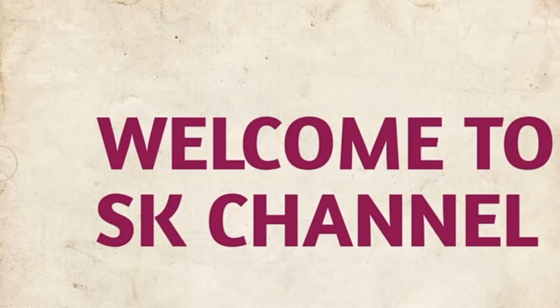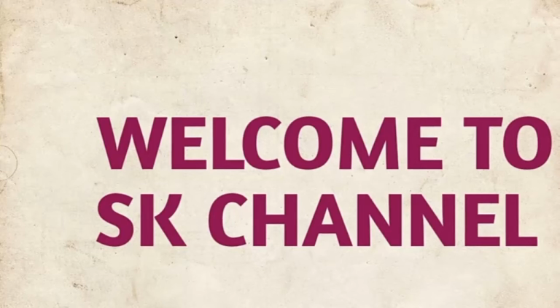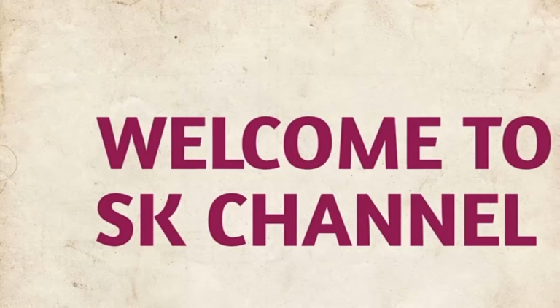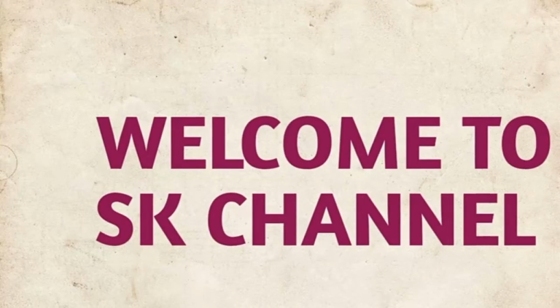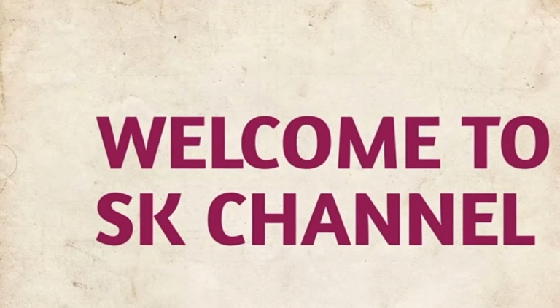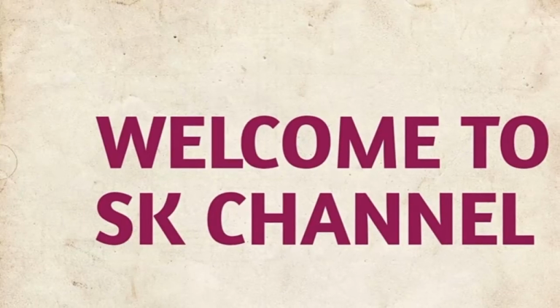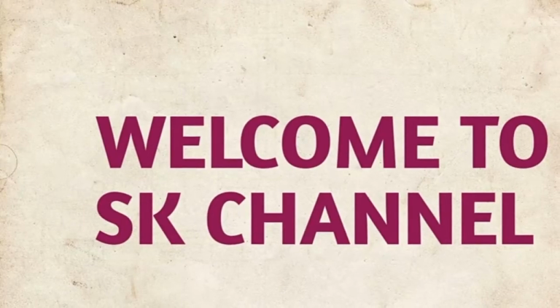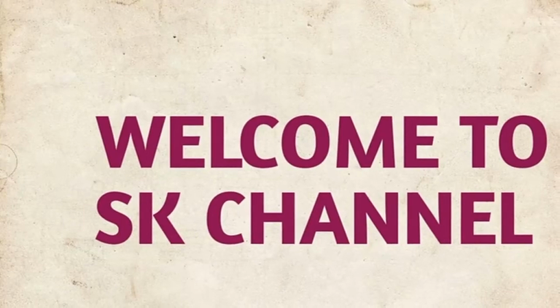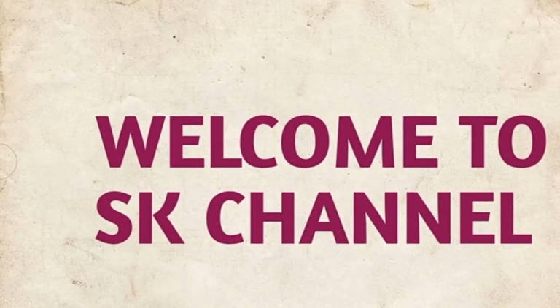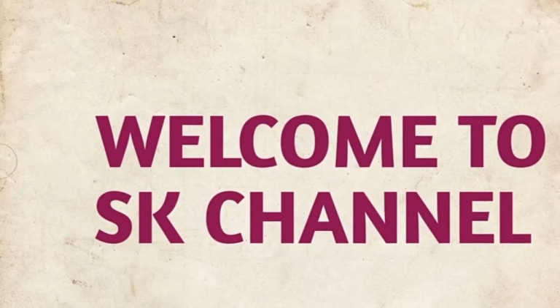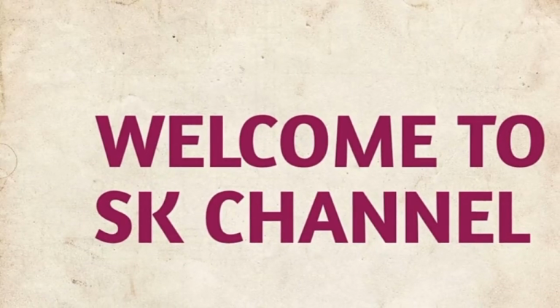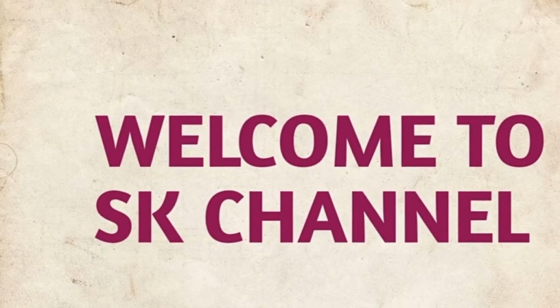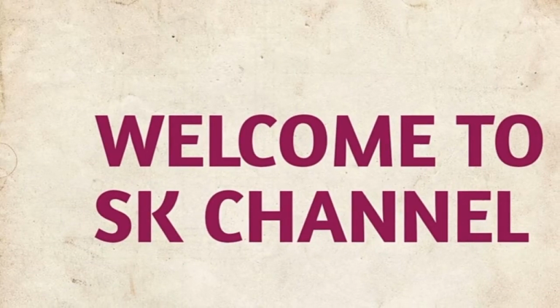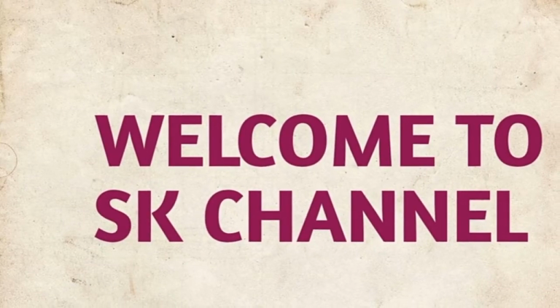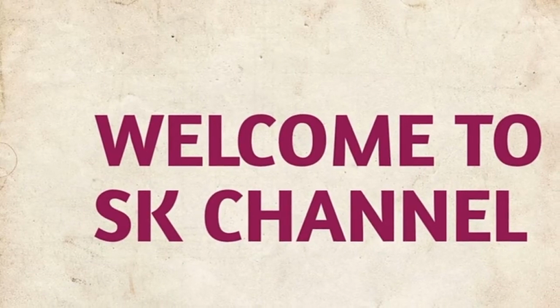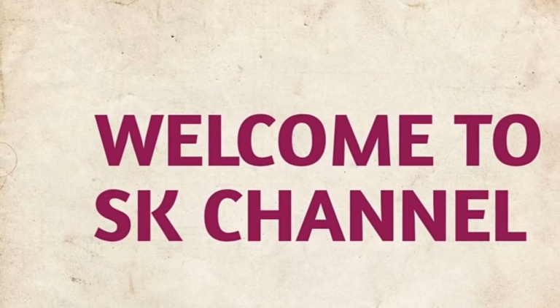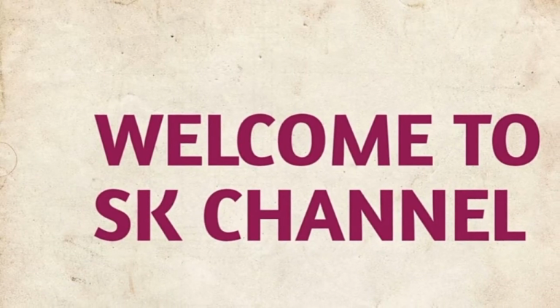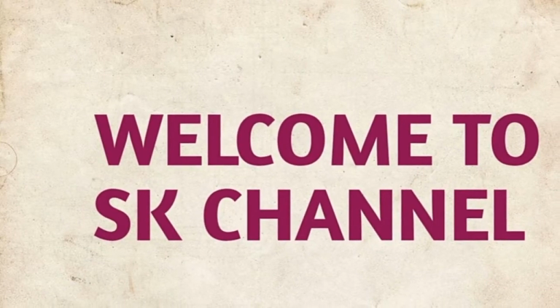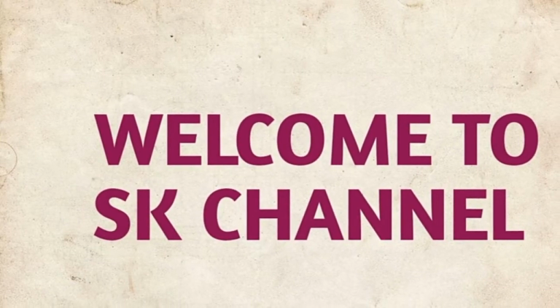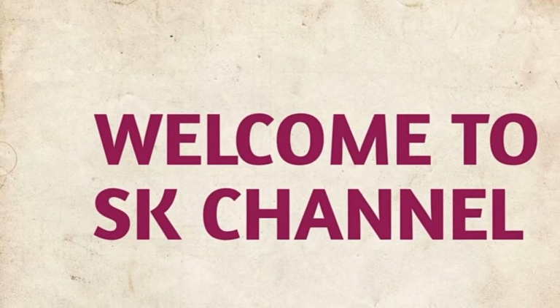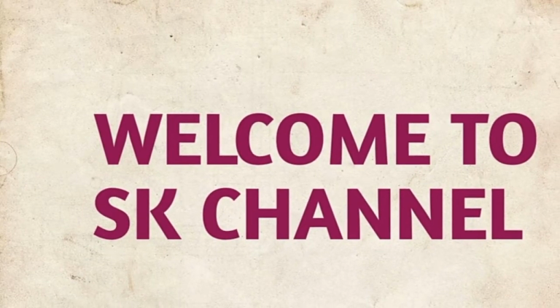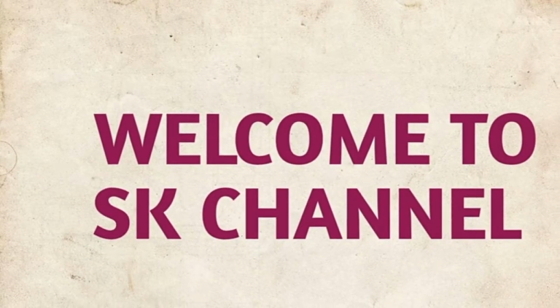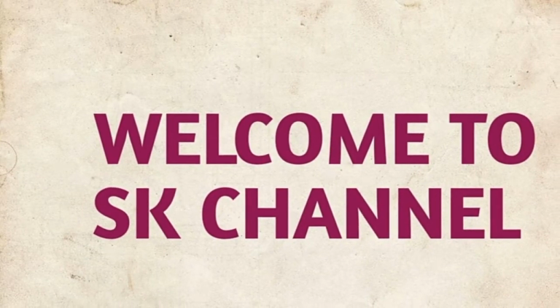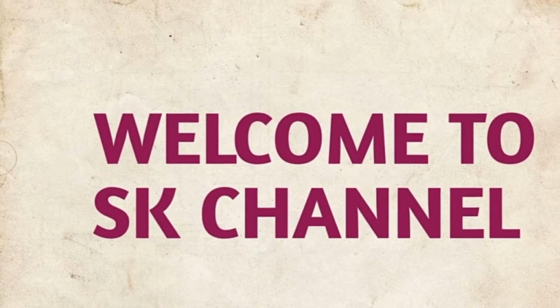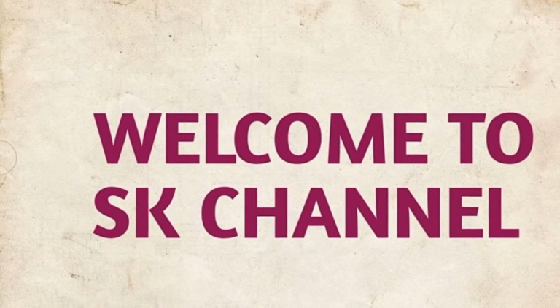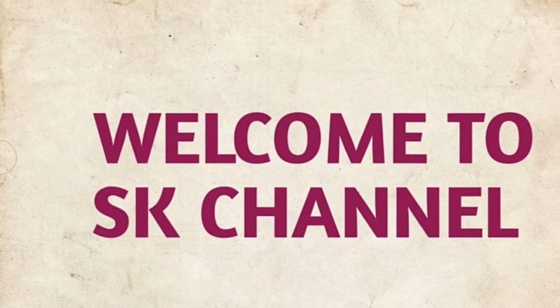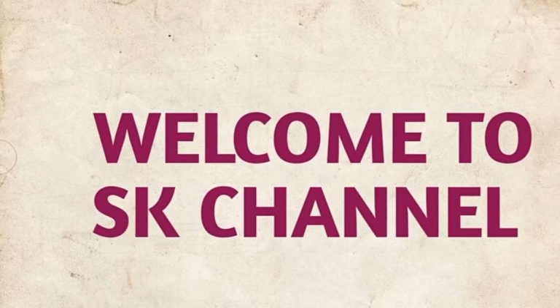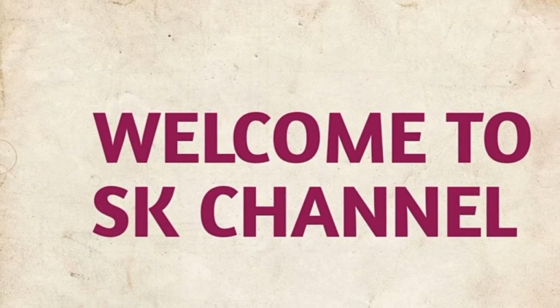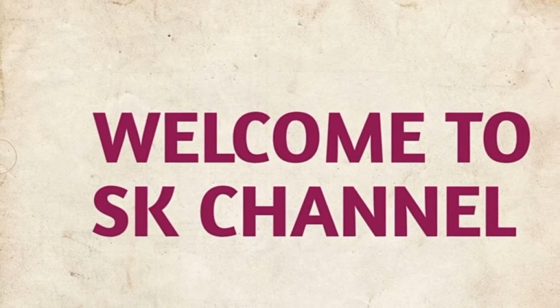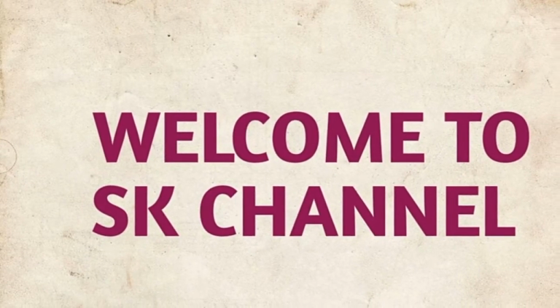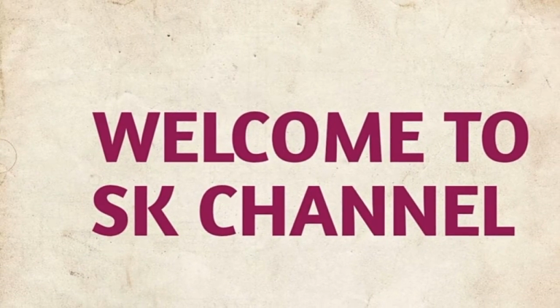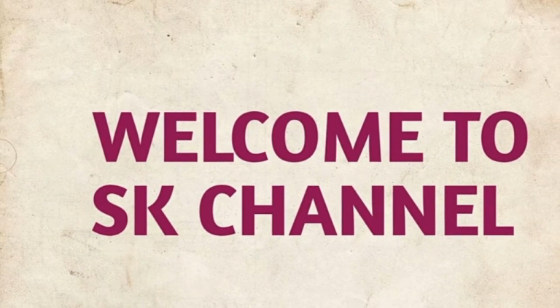Hello friends, welcome to ASK channel. Today I am going to show you the recipe for egg curry.